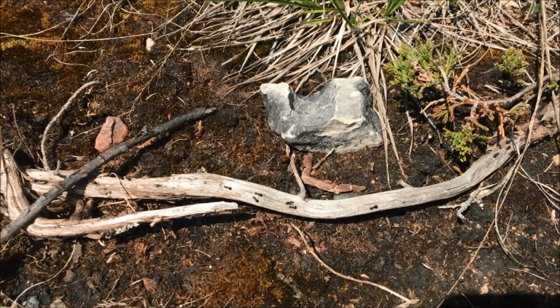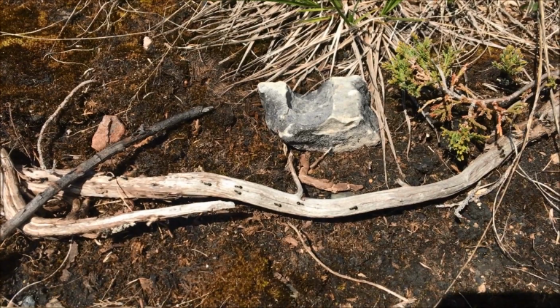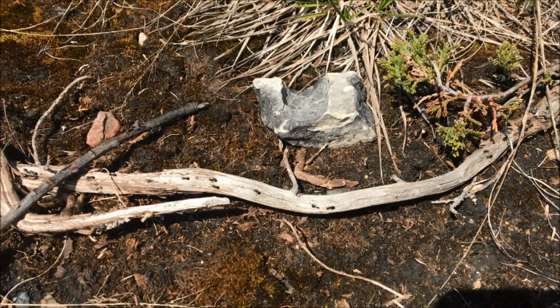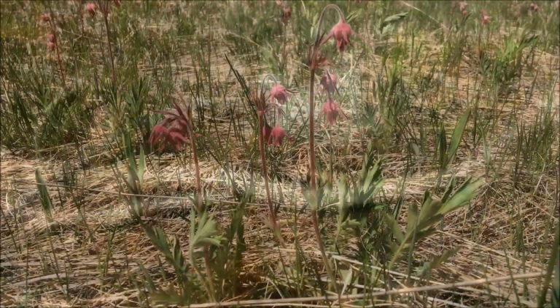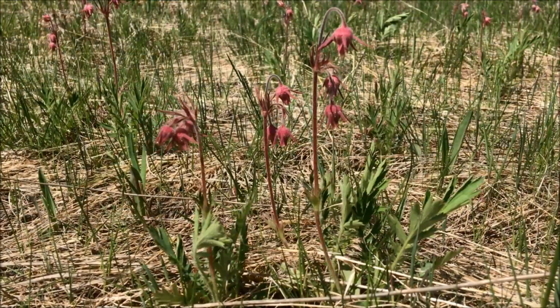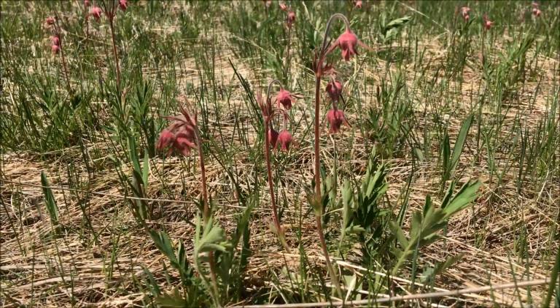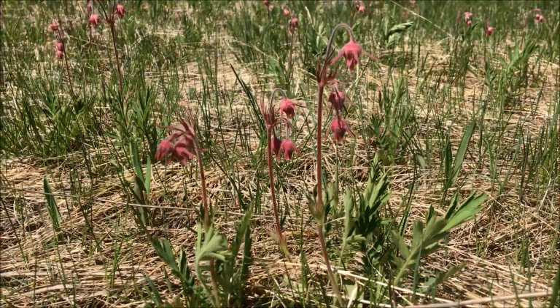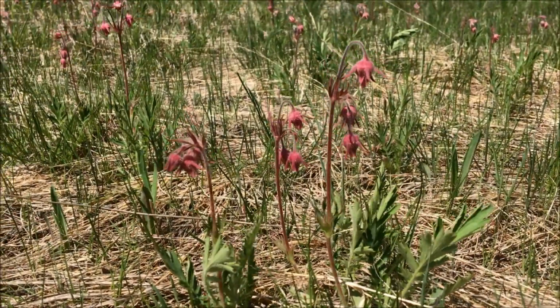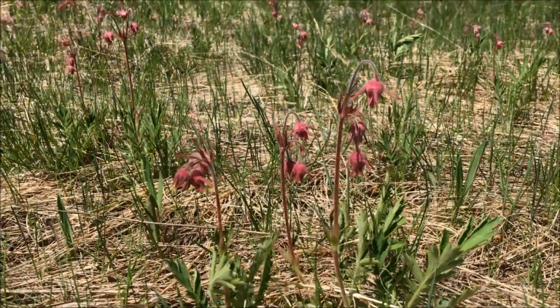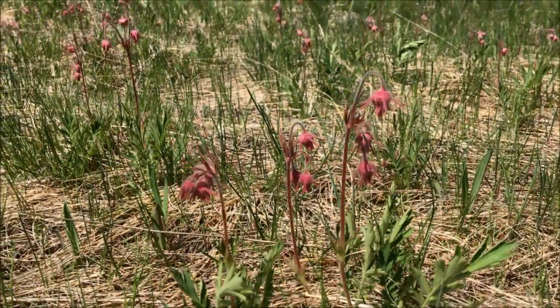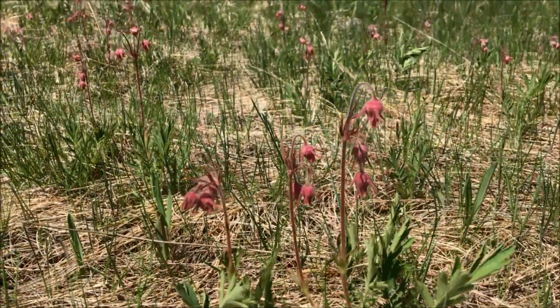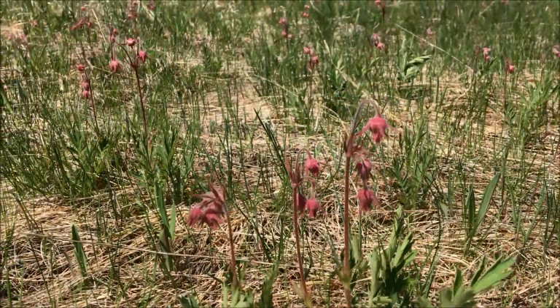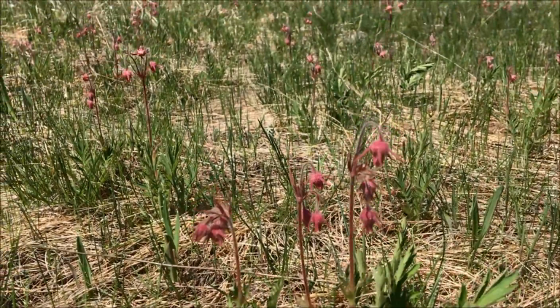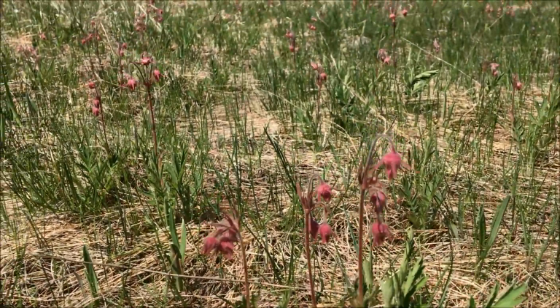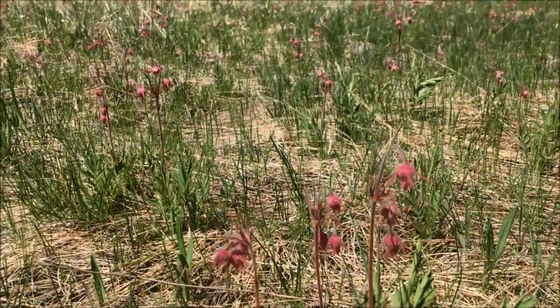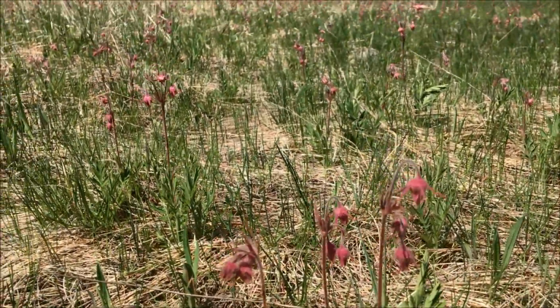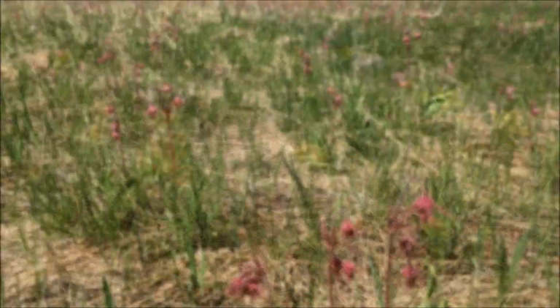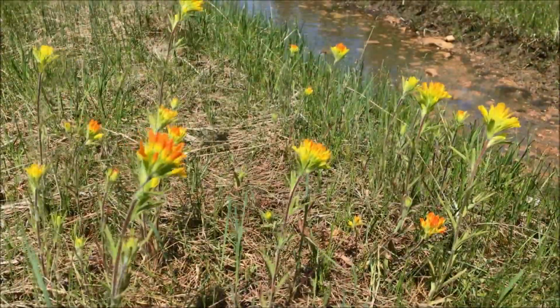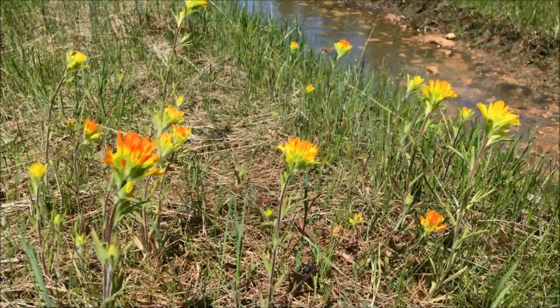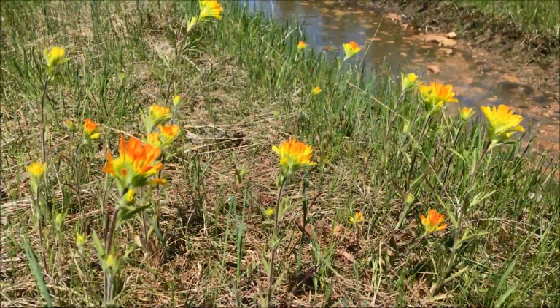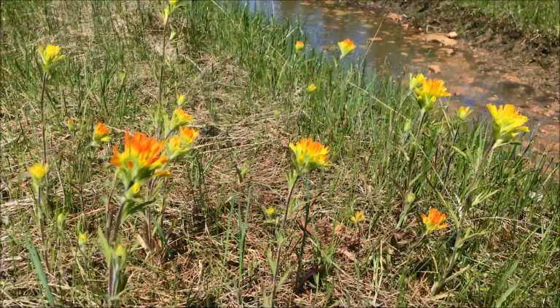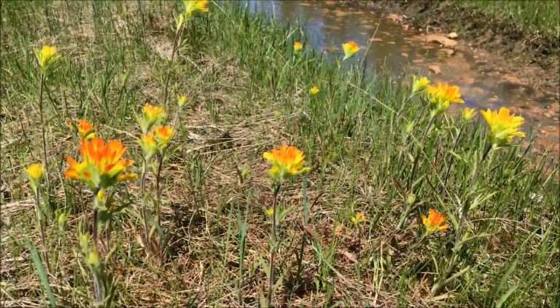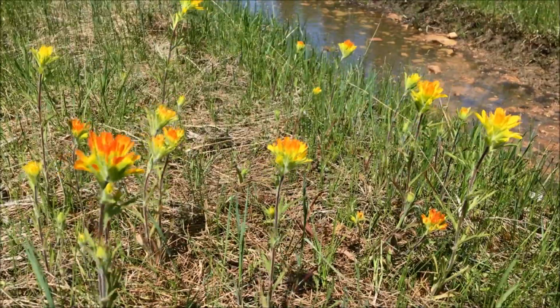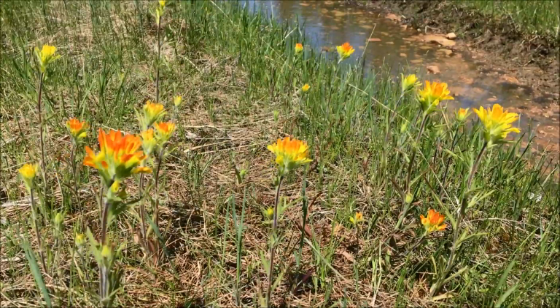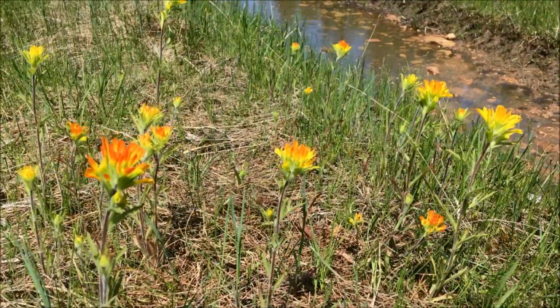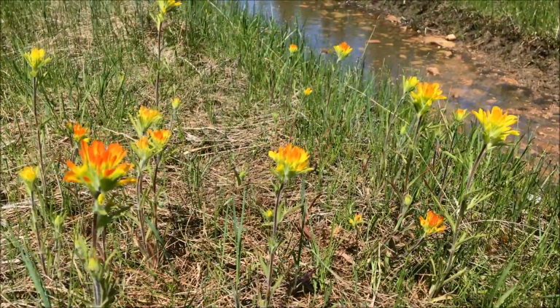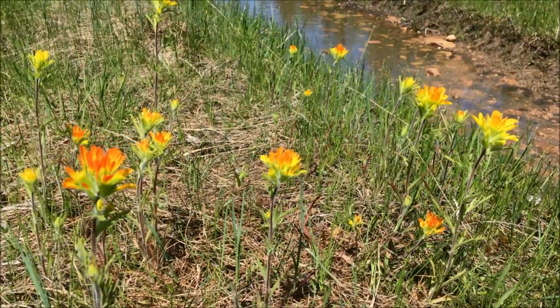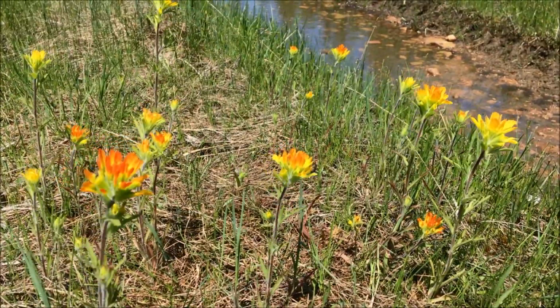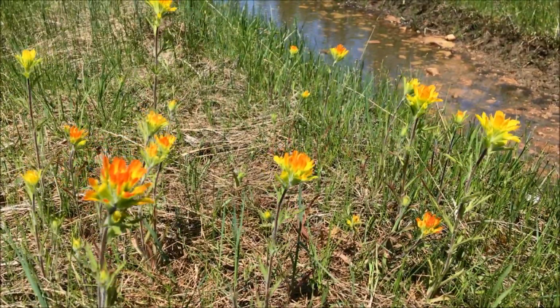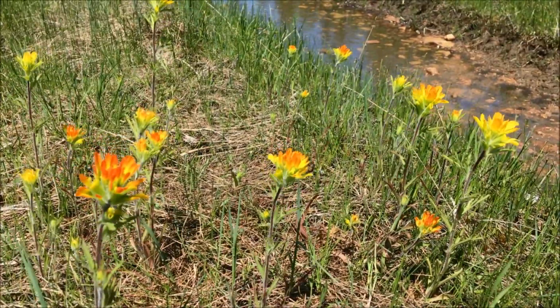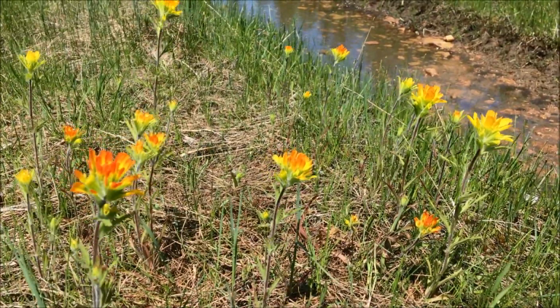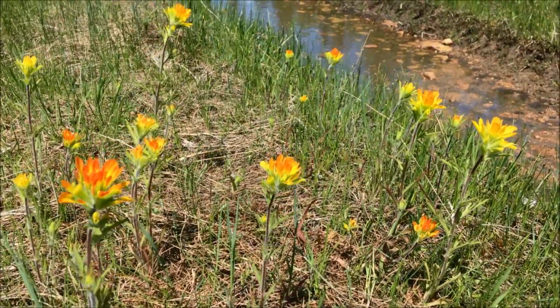Areas with more soil become grasslands and they flourish with plant species like prairie smoke, Indian paintbrush, columbine, and more.